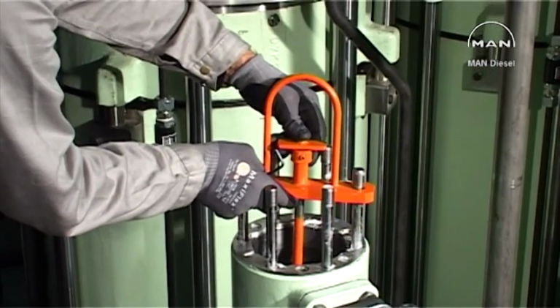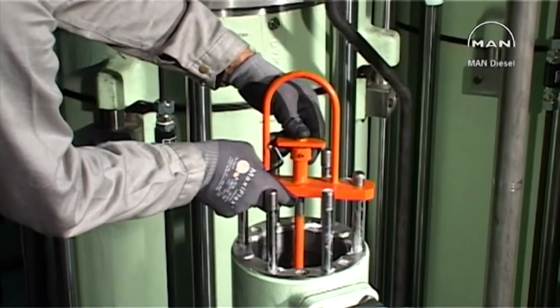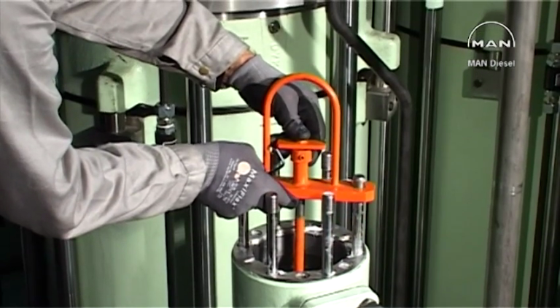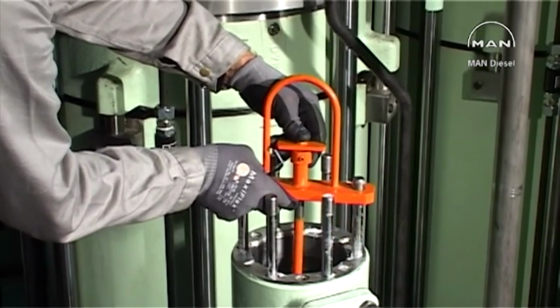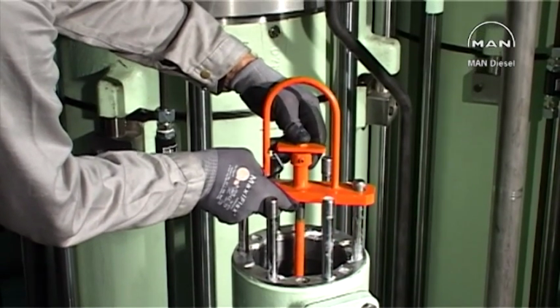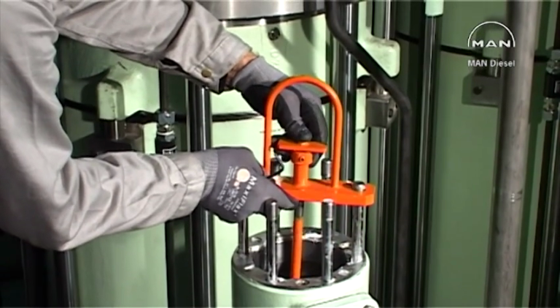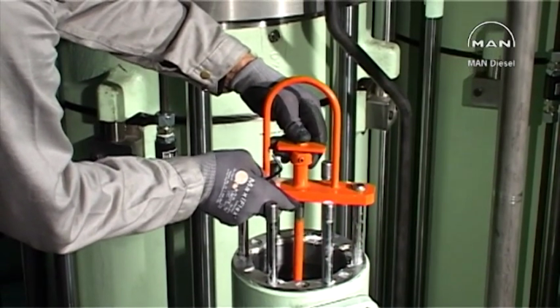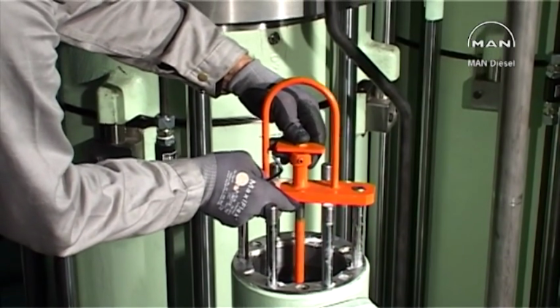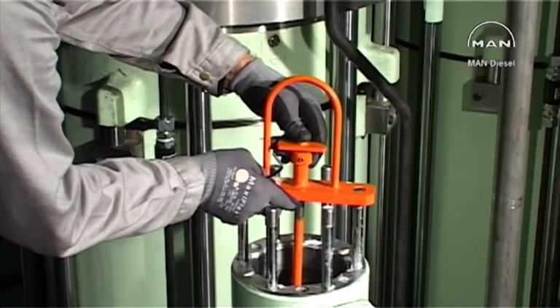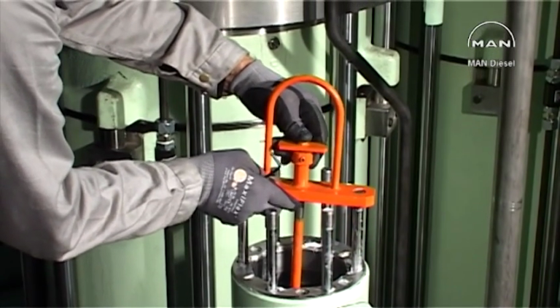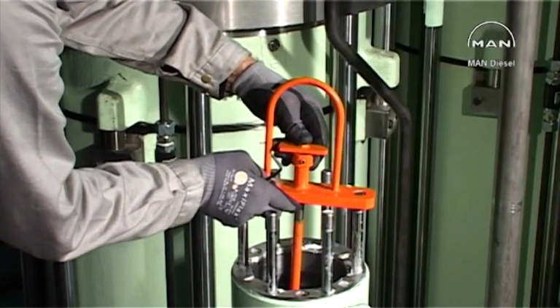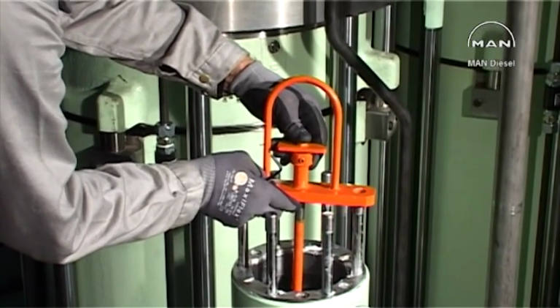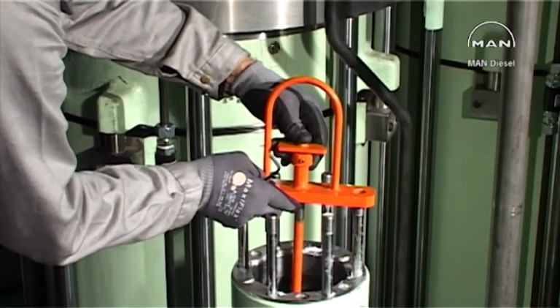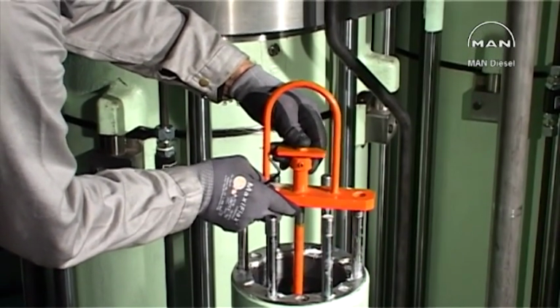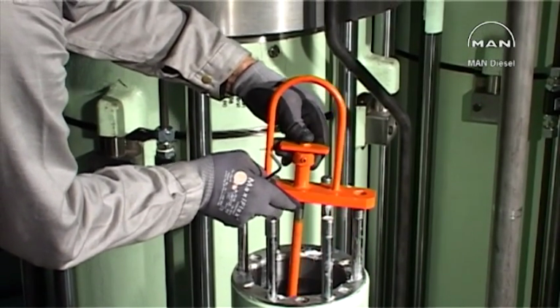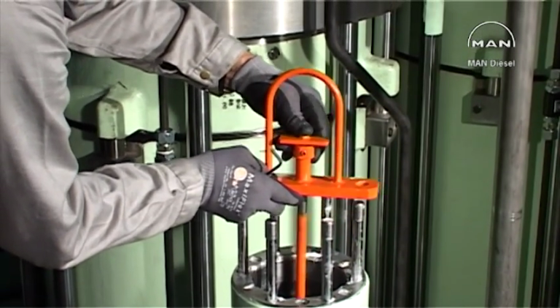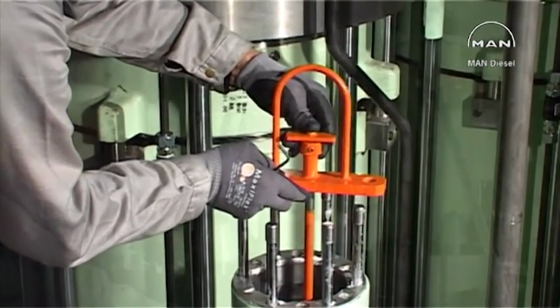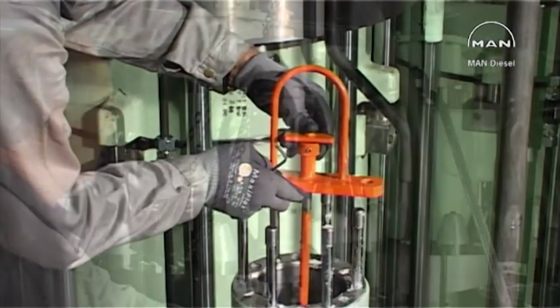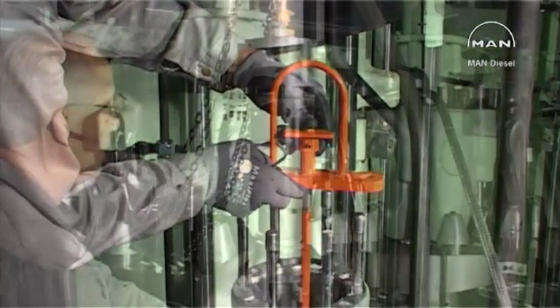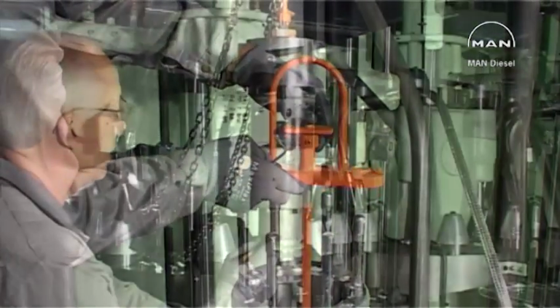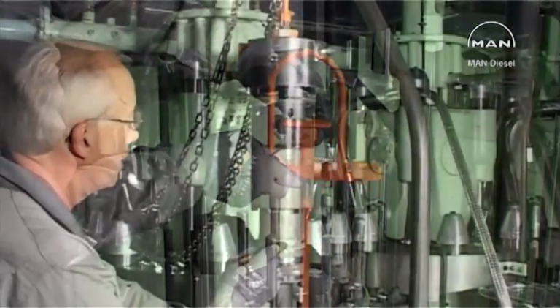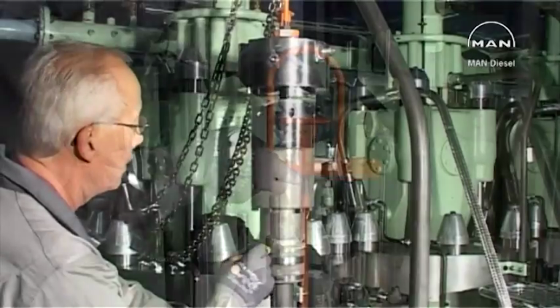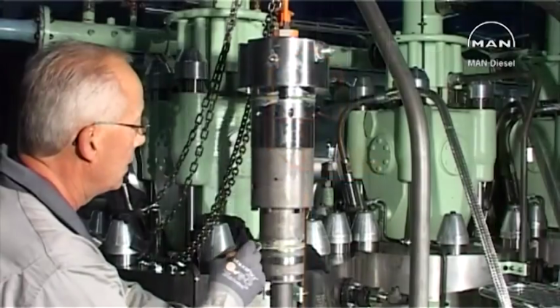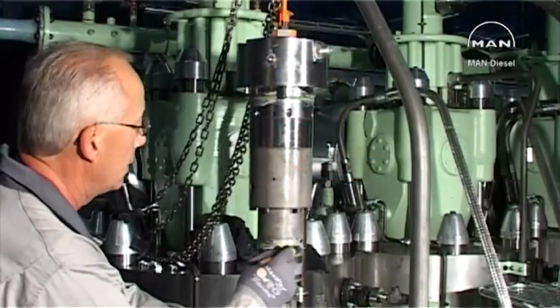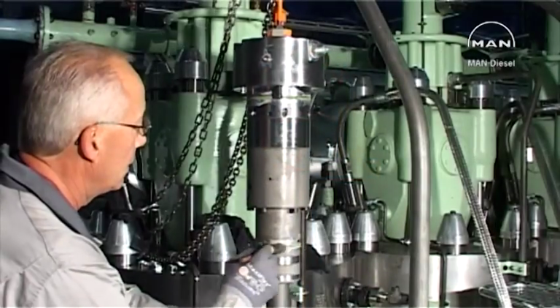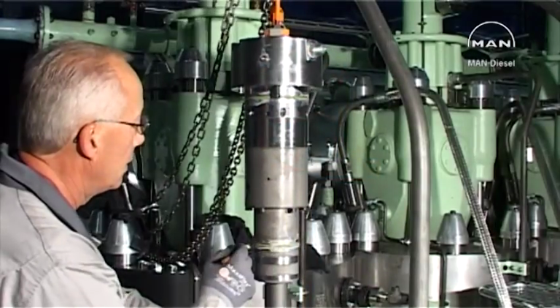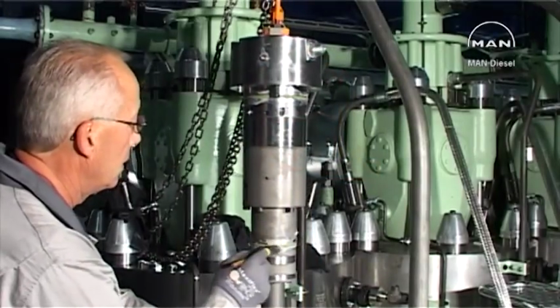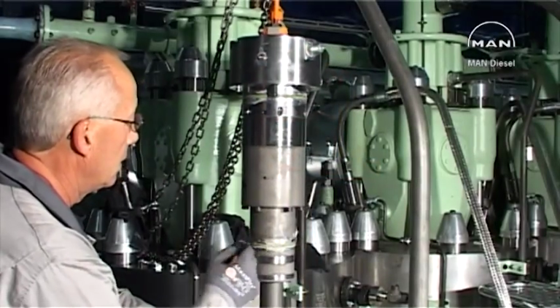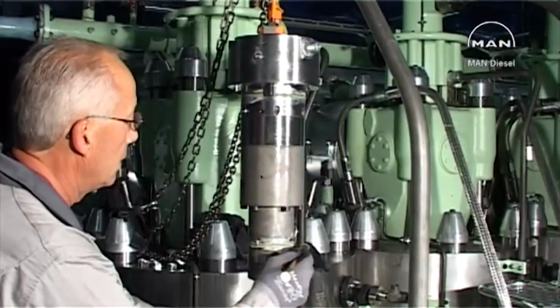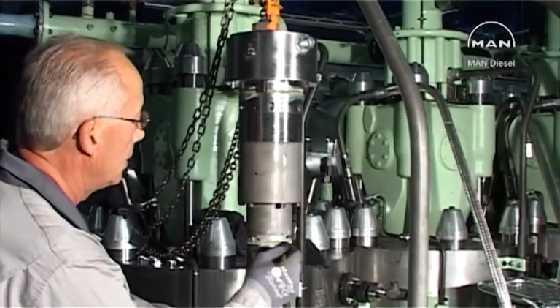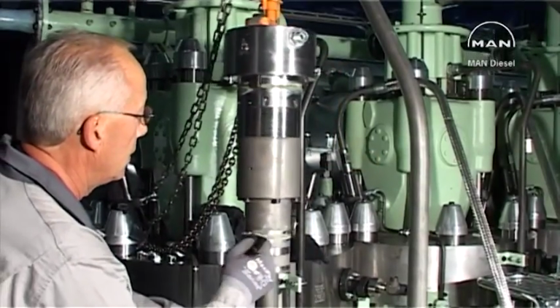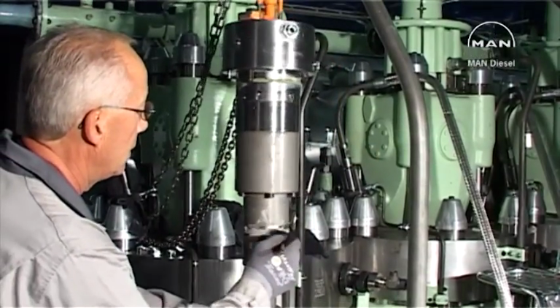The engine must not be turned until the mounting of the barrel plunger assembly has been completed.